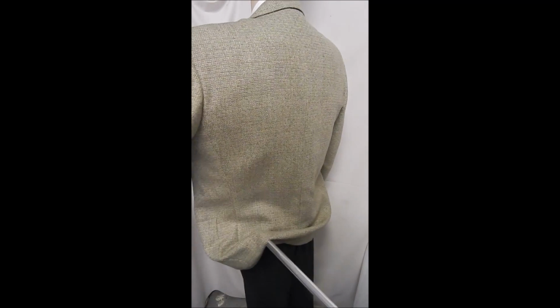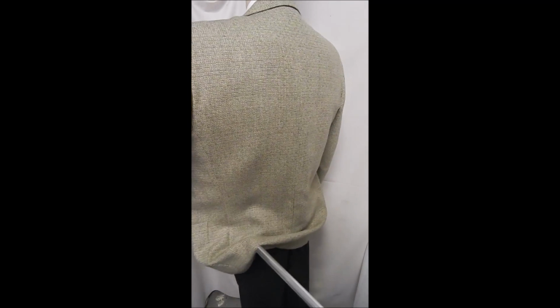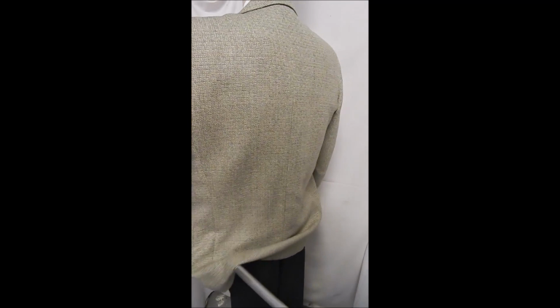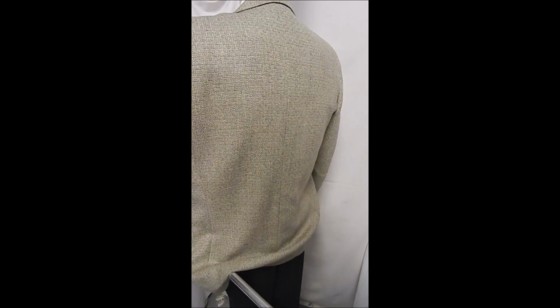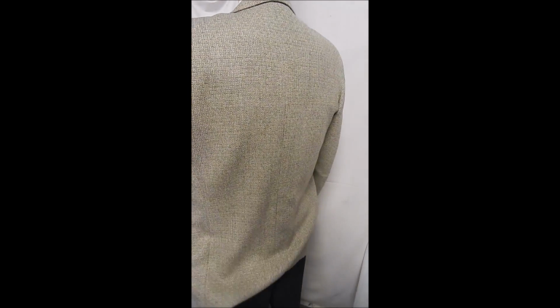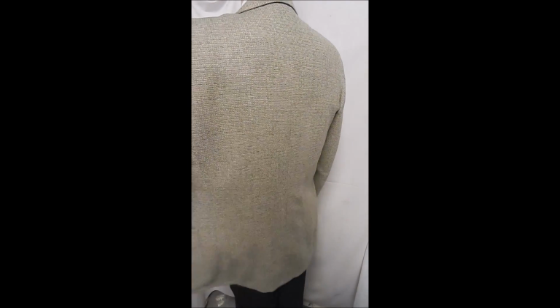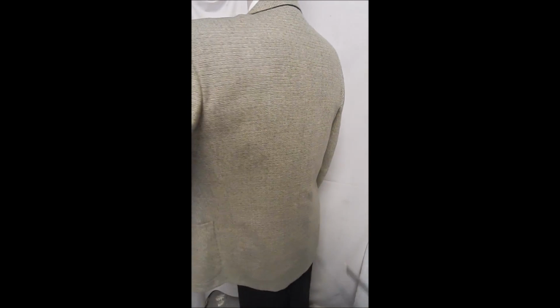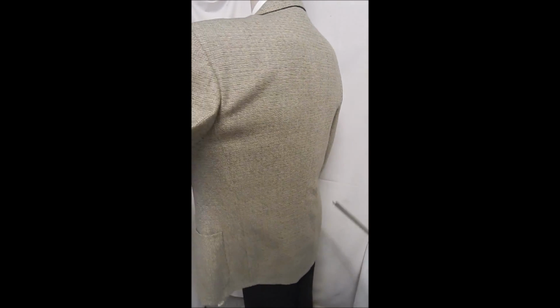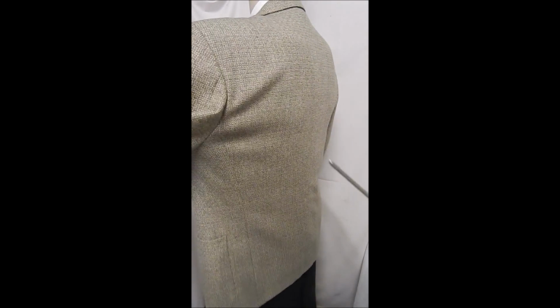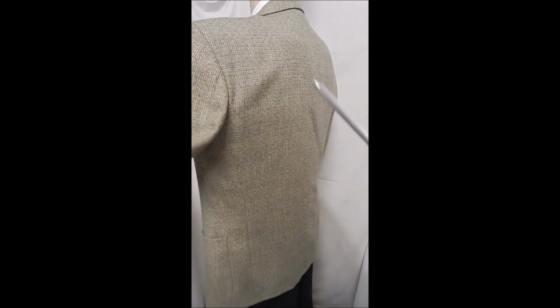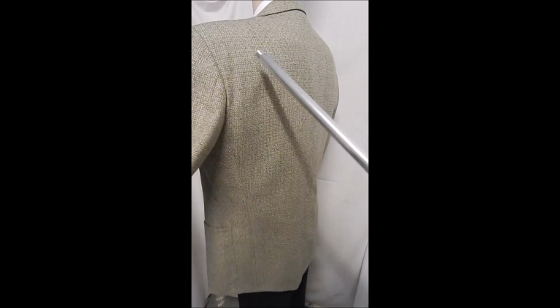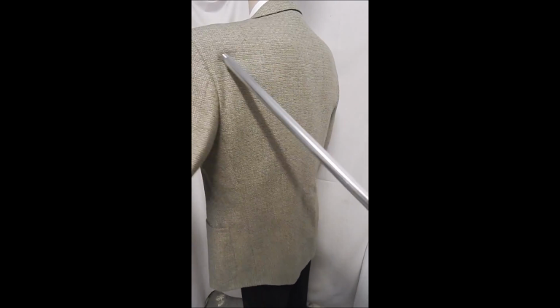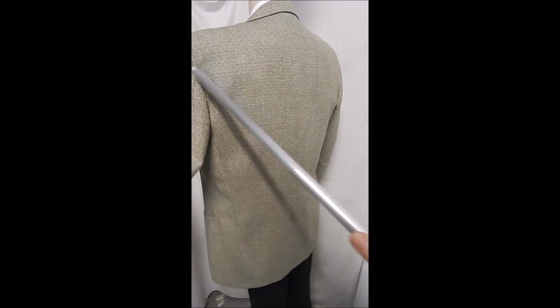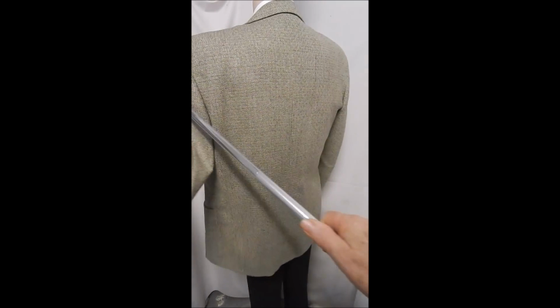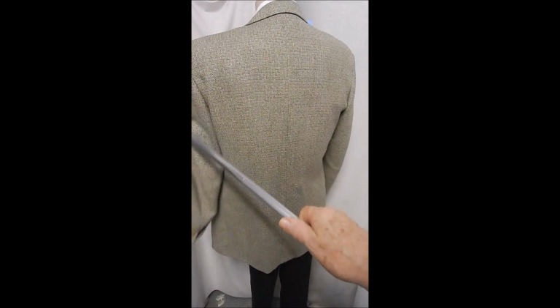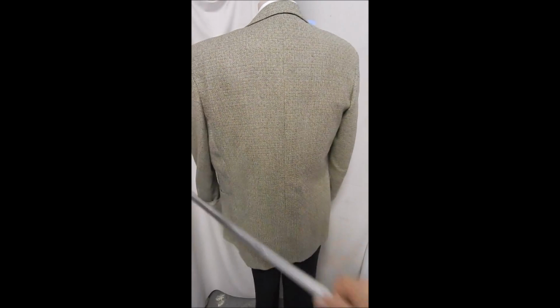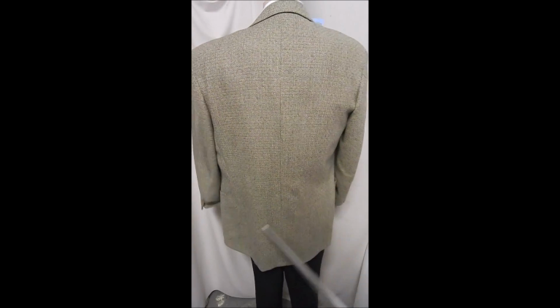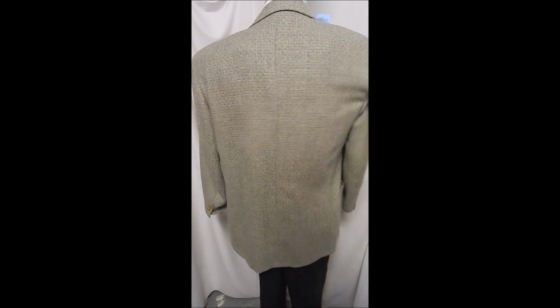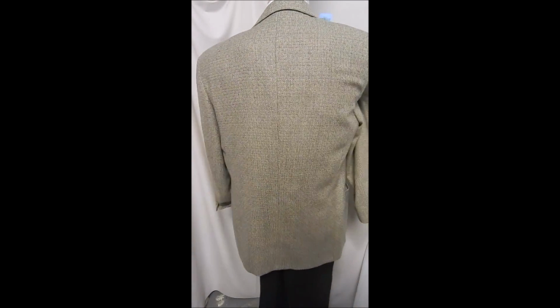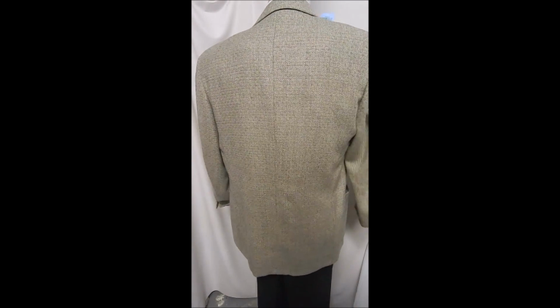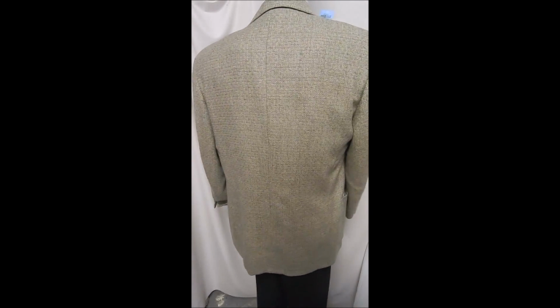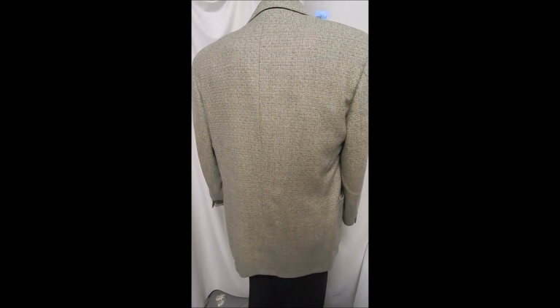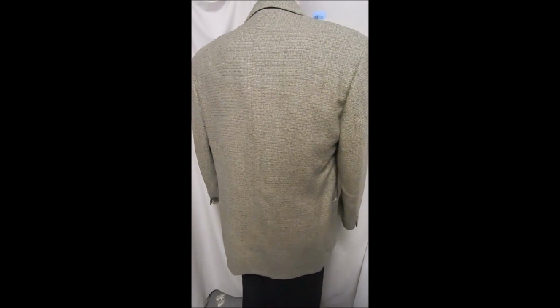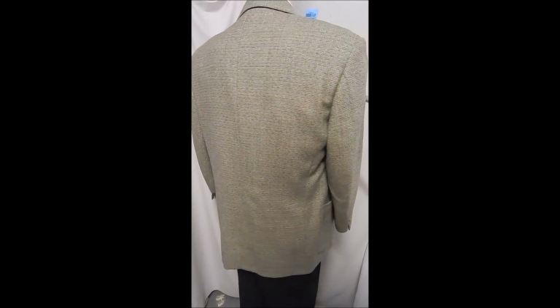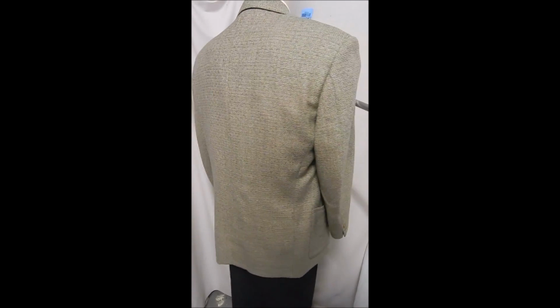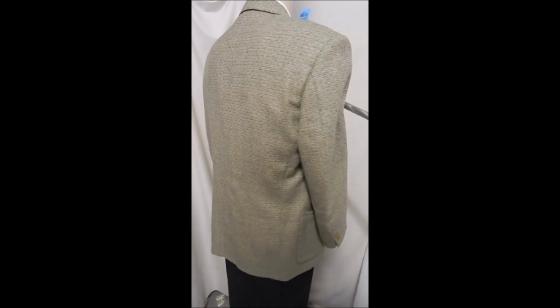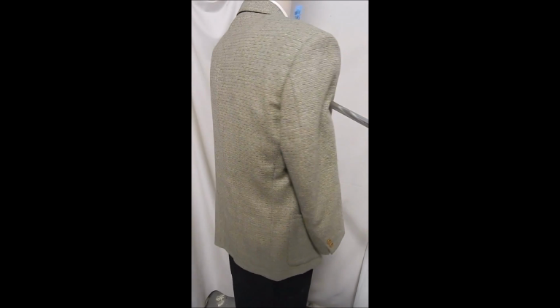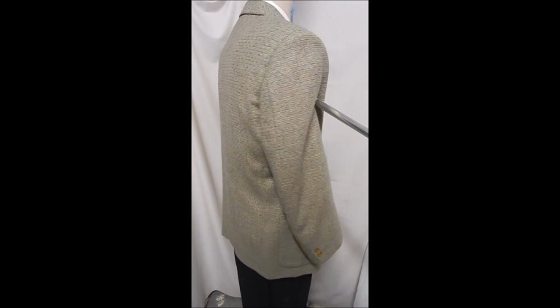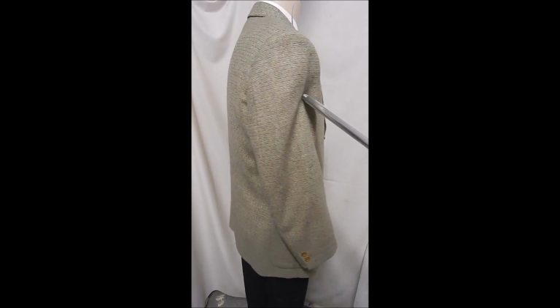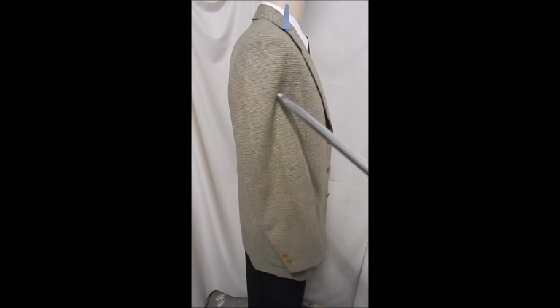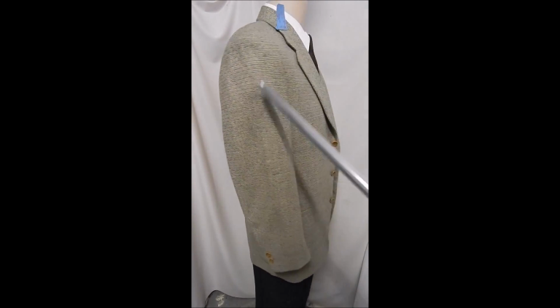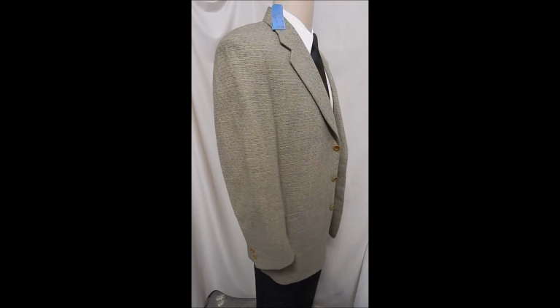No vent in the rear and in great condition. It's comfortable.